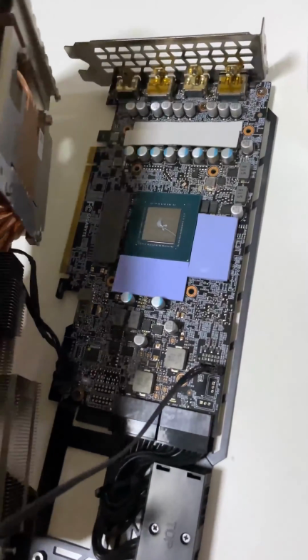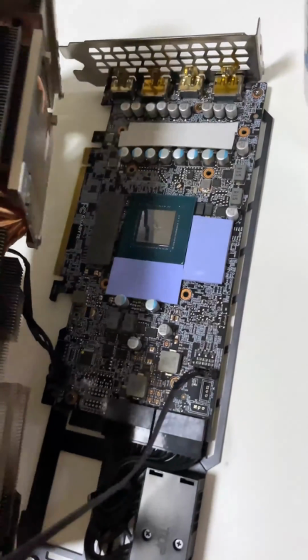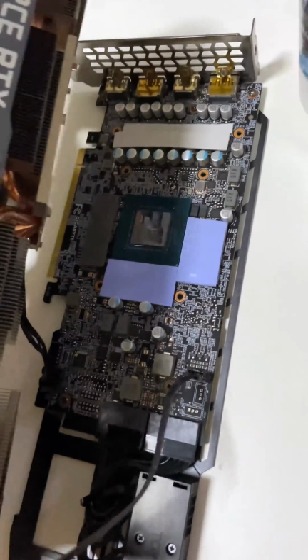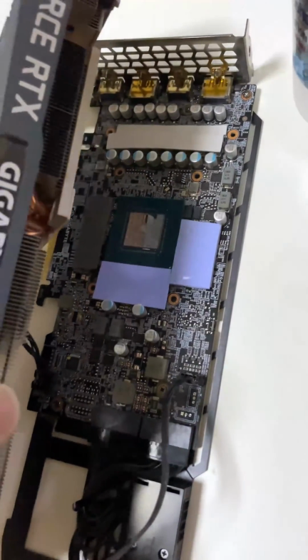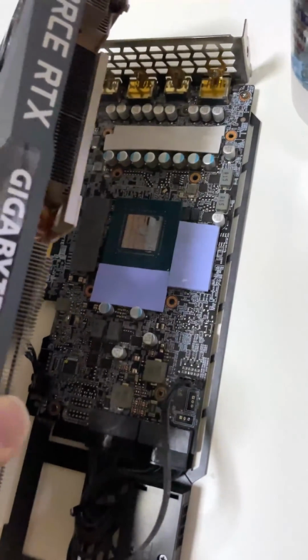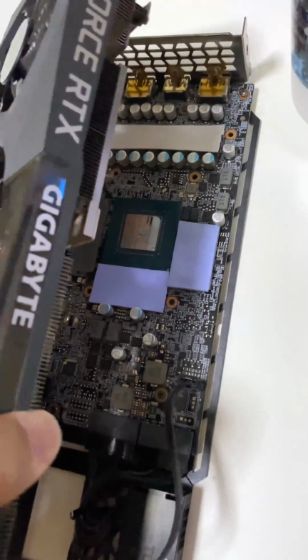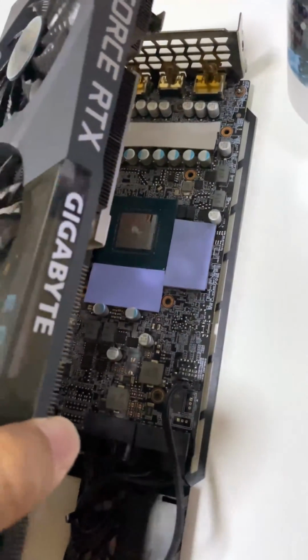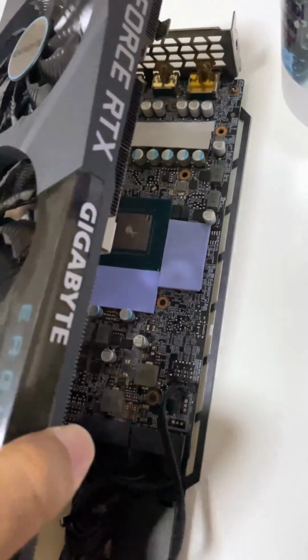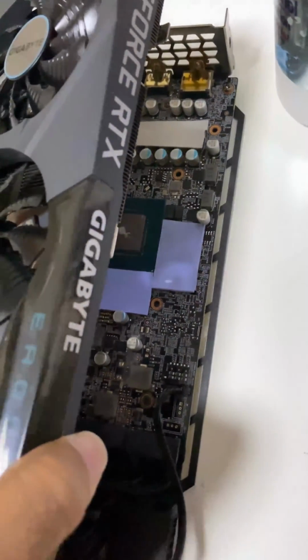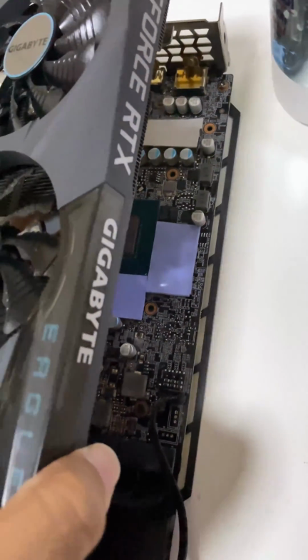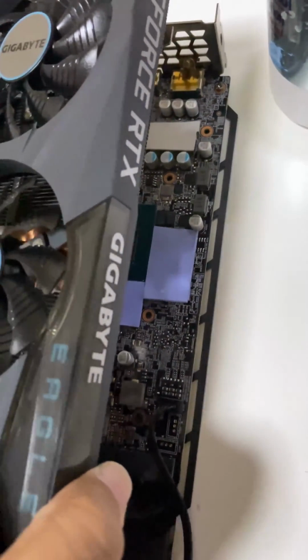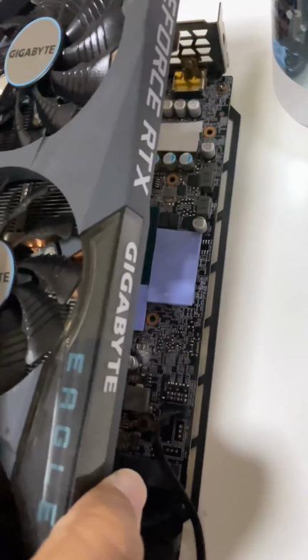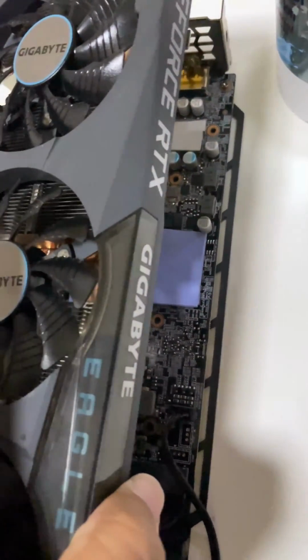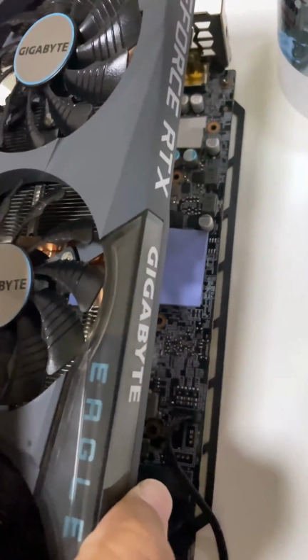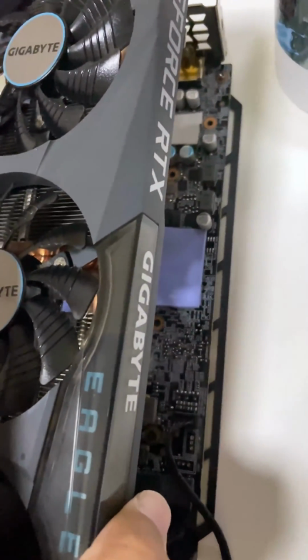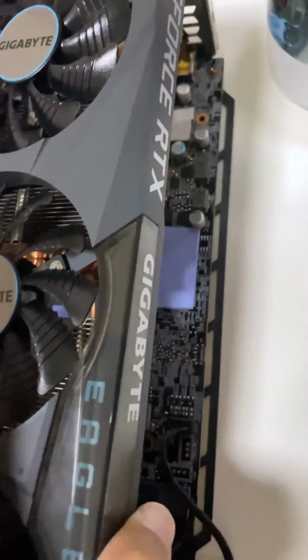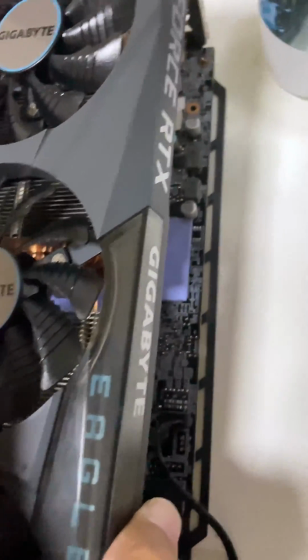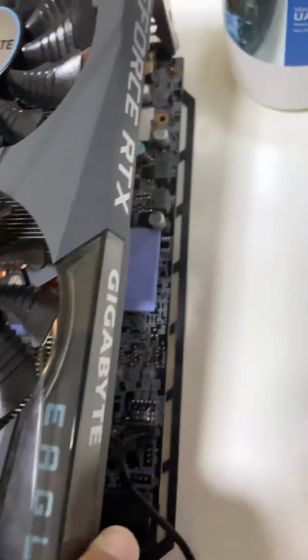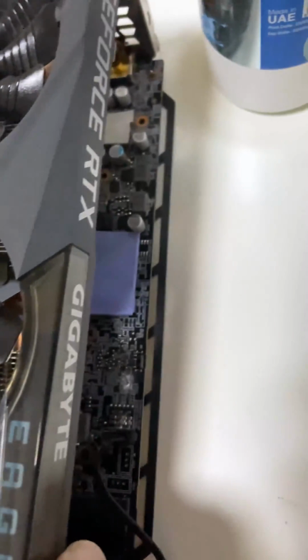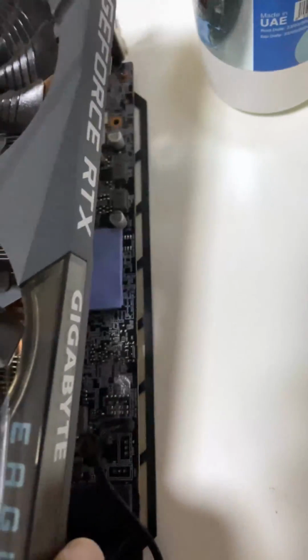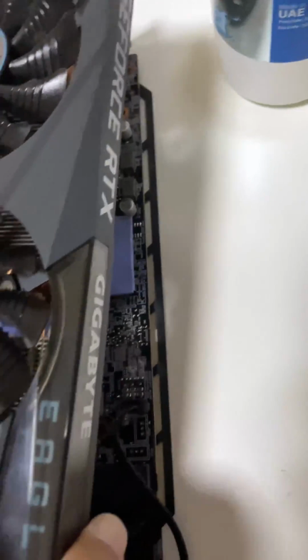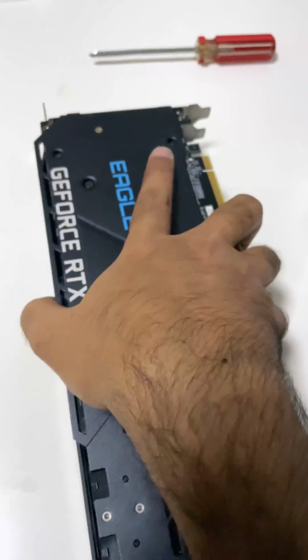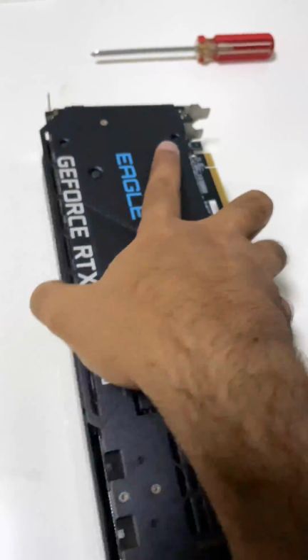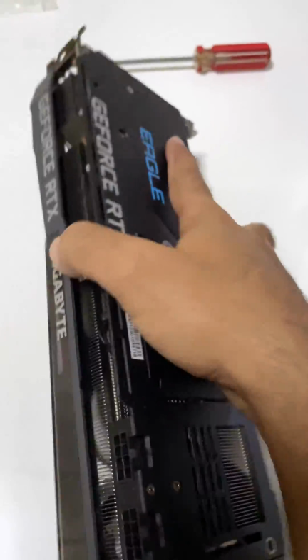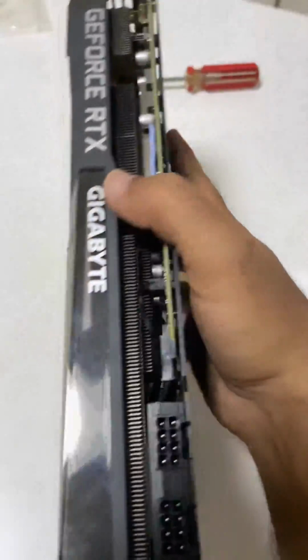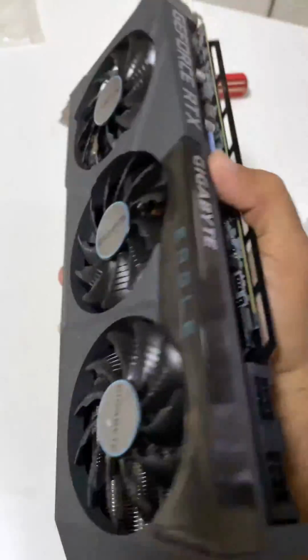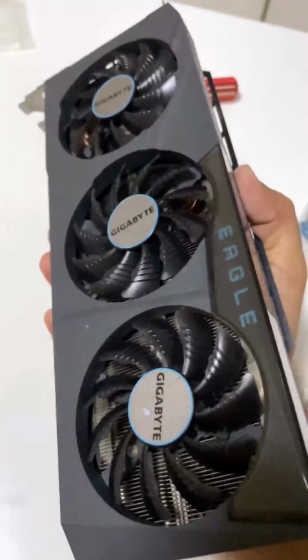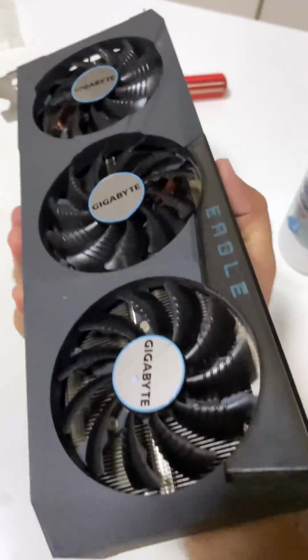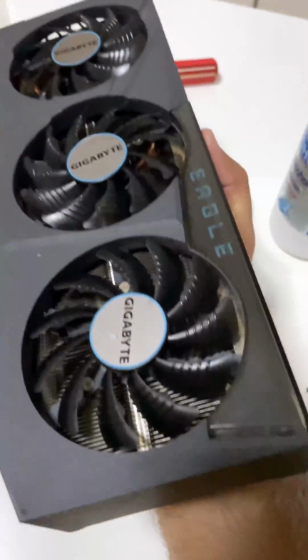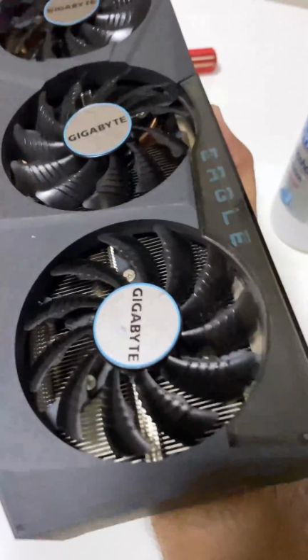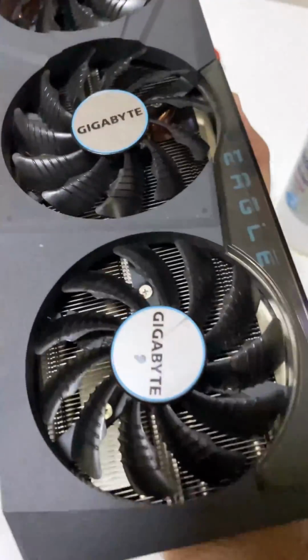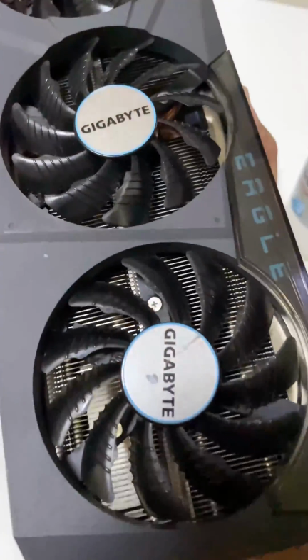Screw it back carefully with all thermal pads and new thermal paste in place. Let's fire it up and see.